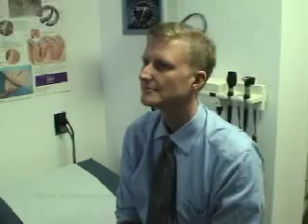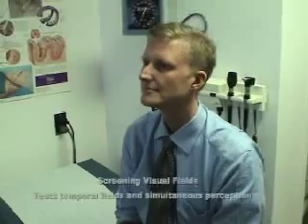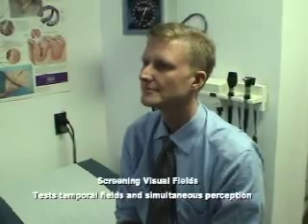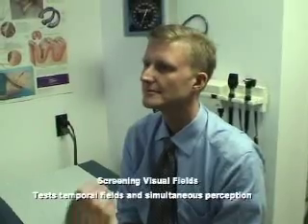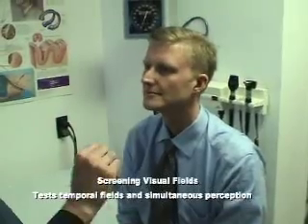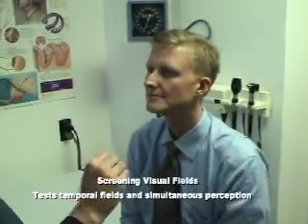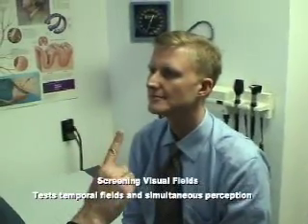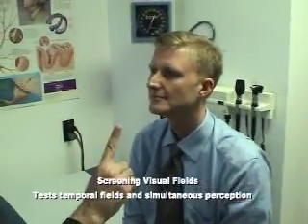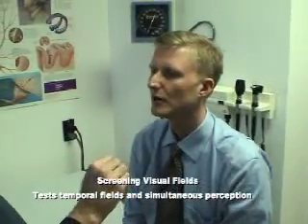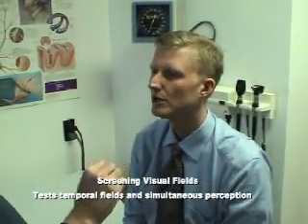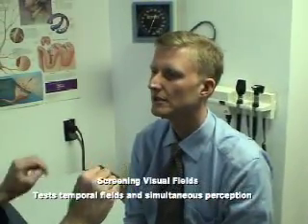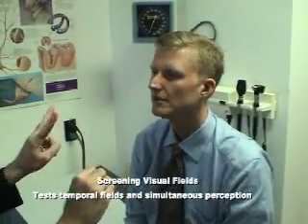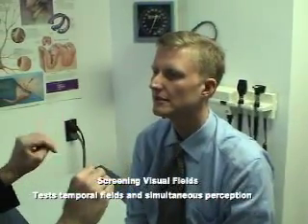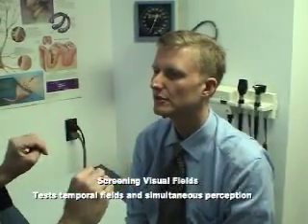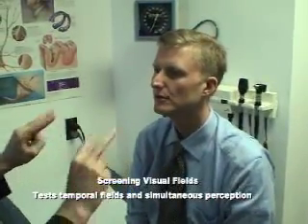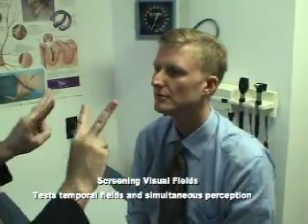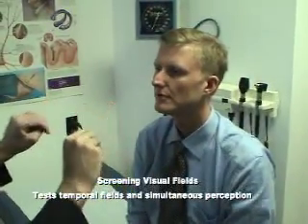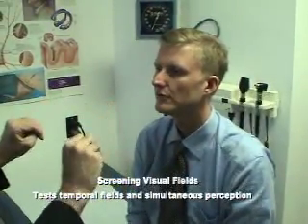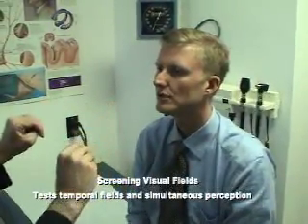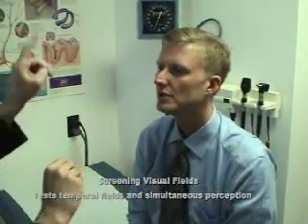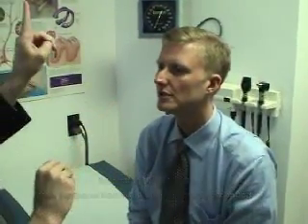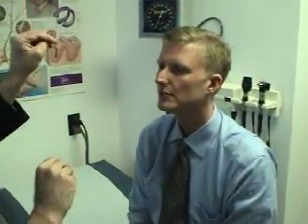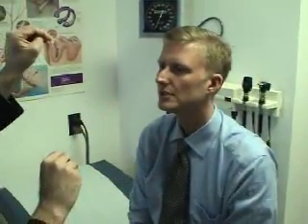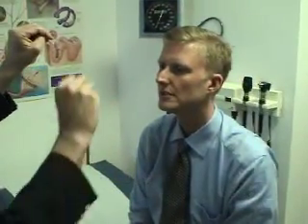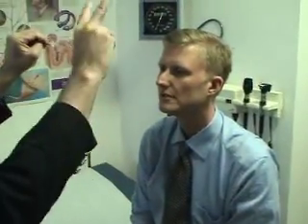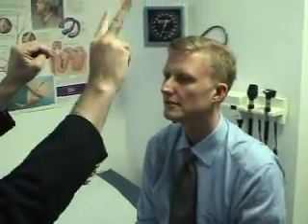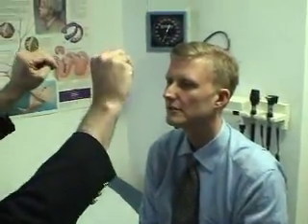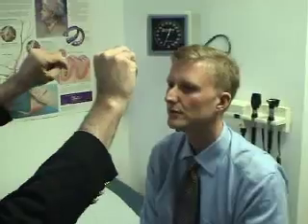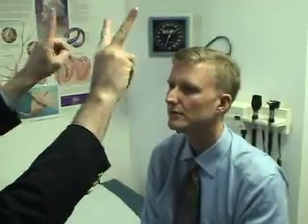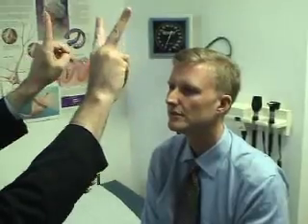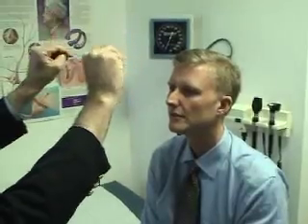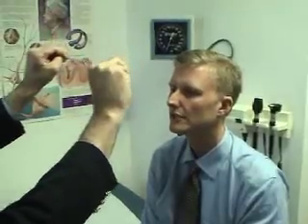How many fingers? One, two, four. One, two, three.